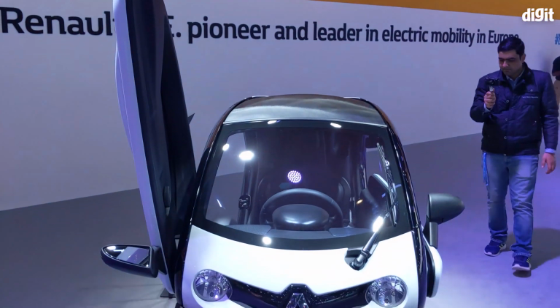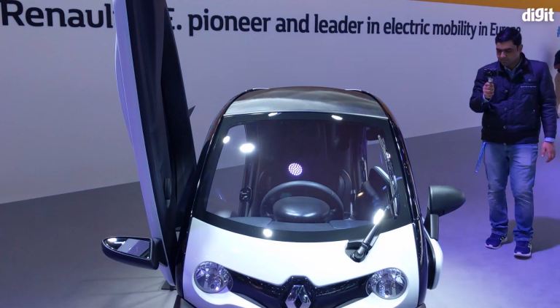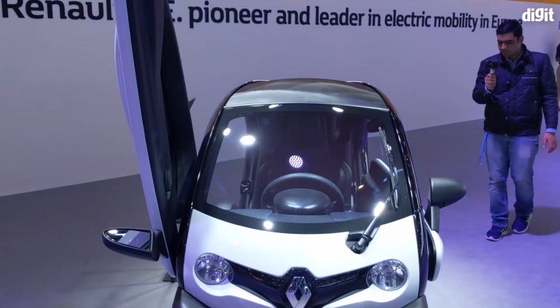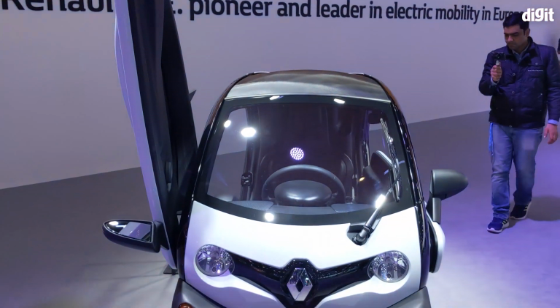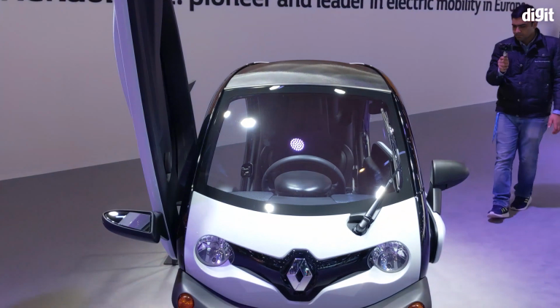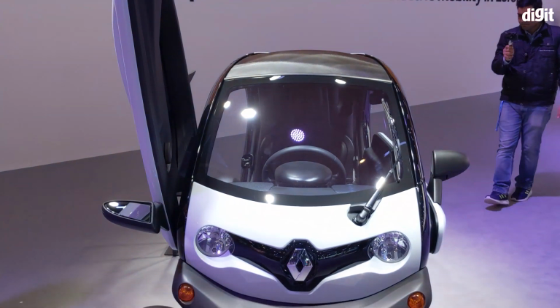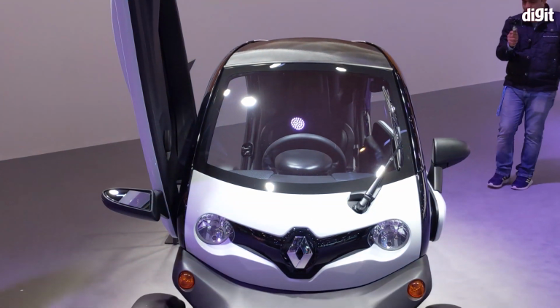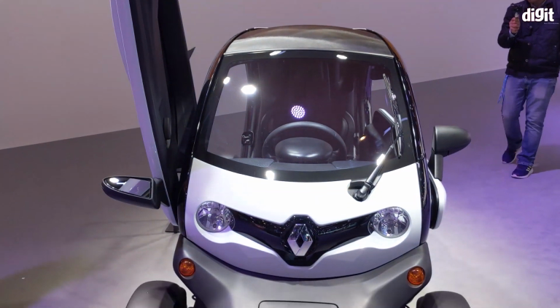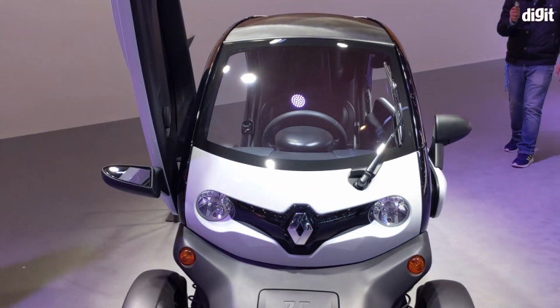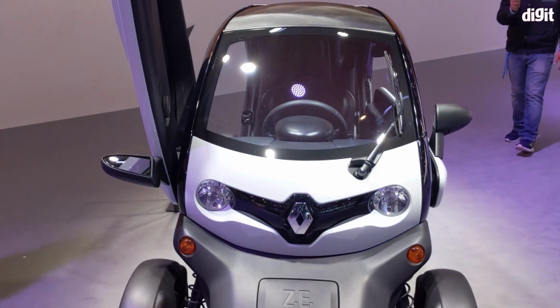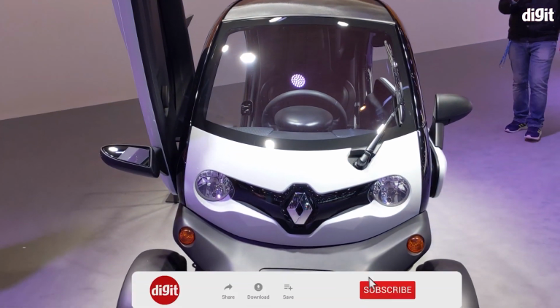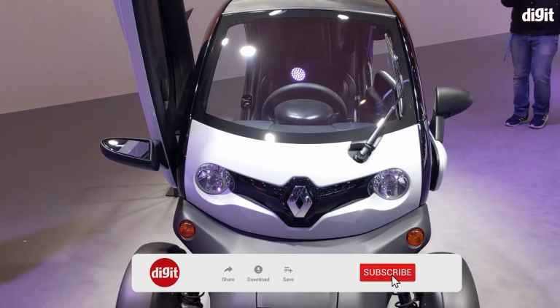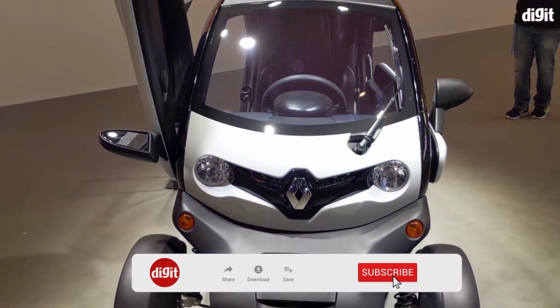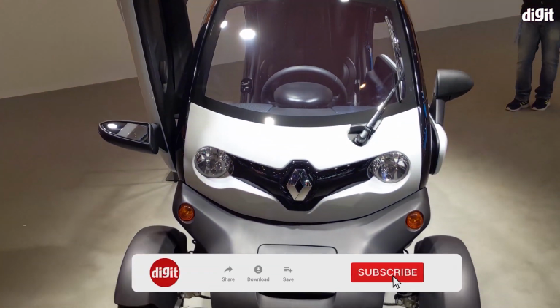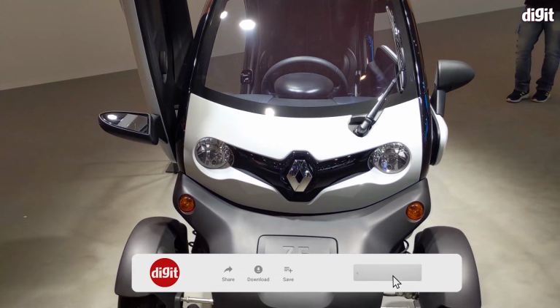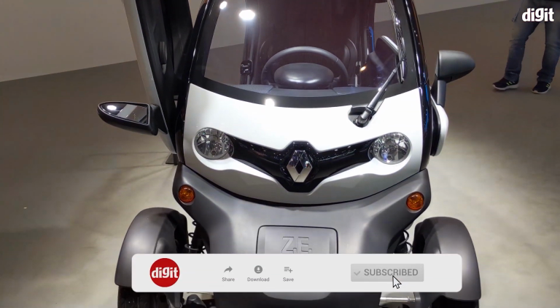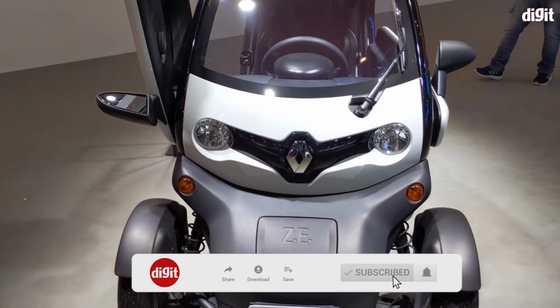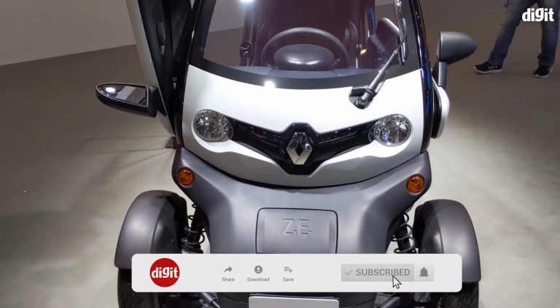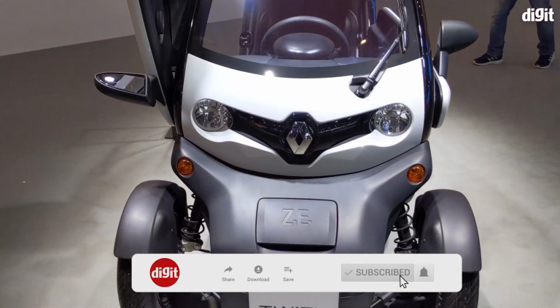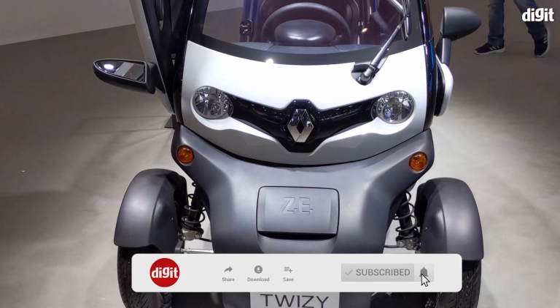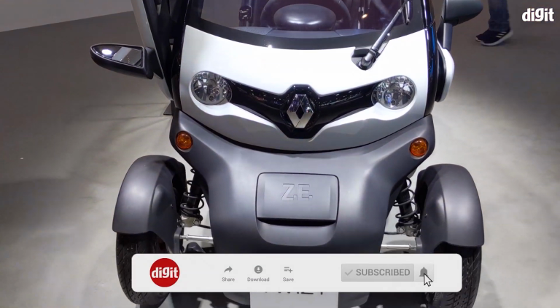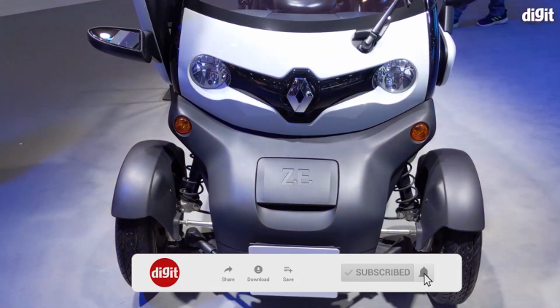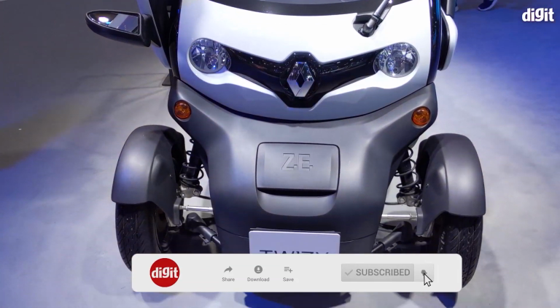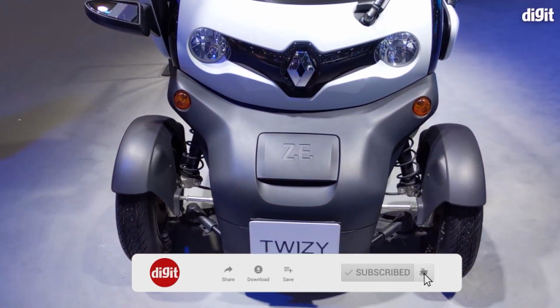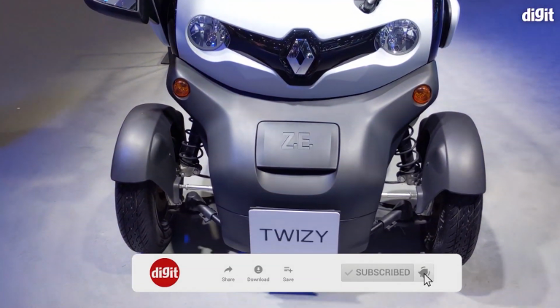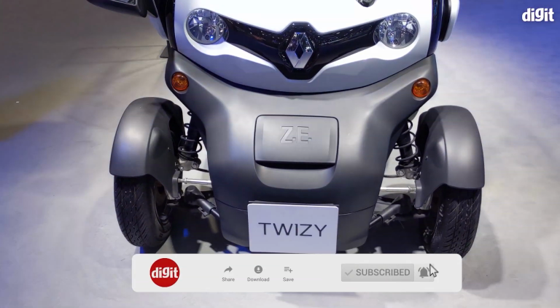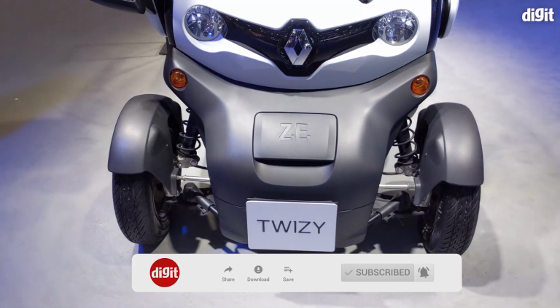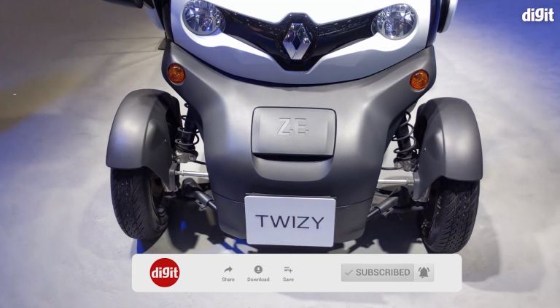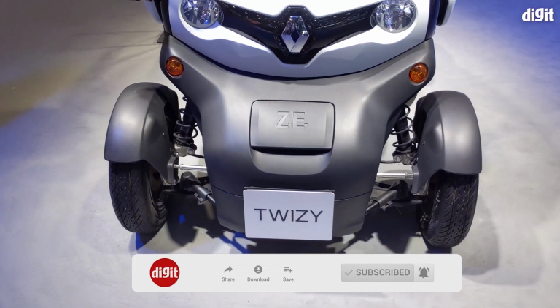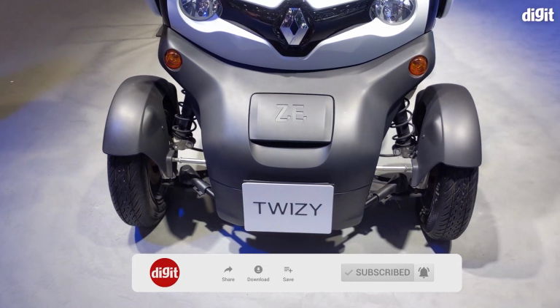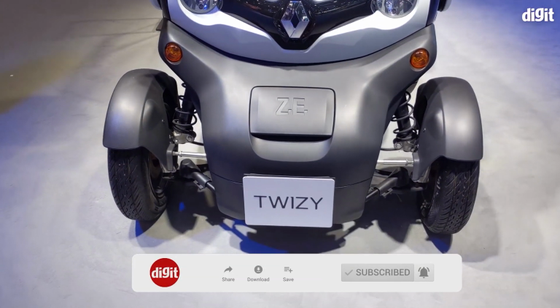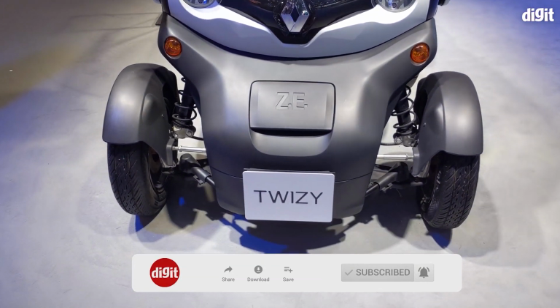That's it for this quick video on EVs at Auto Expo 2020. If you enjoyed watching it, give us a quick like and hit that big red subscribe button below to stay tuned to us.